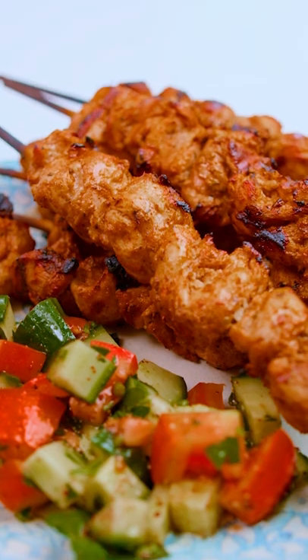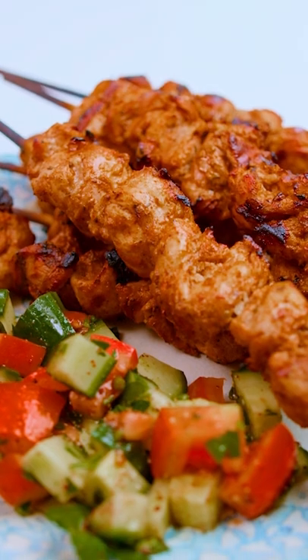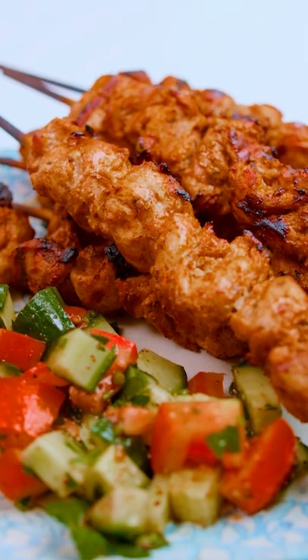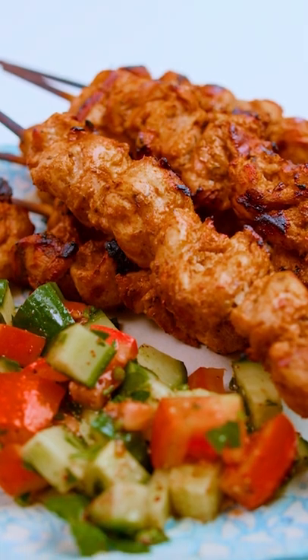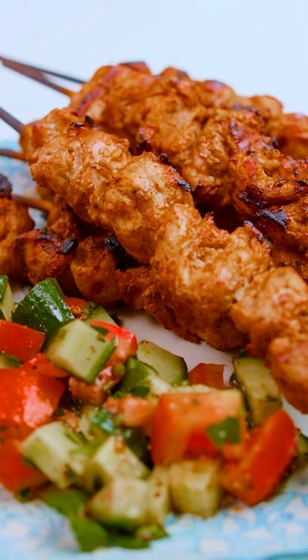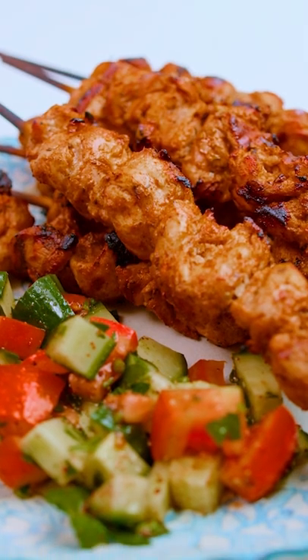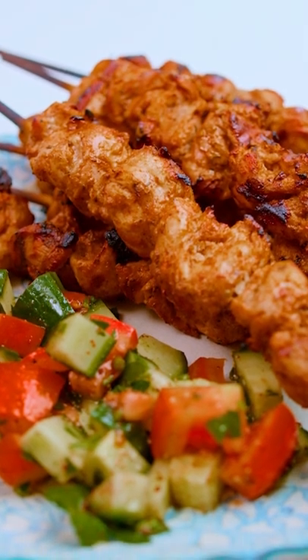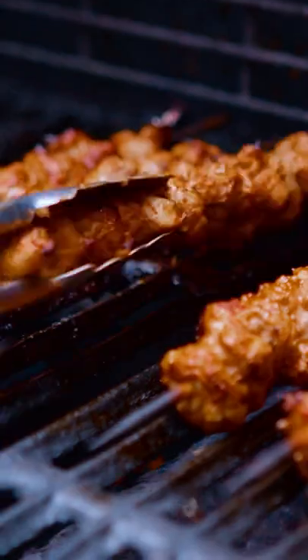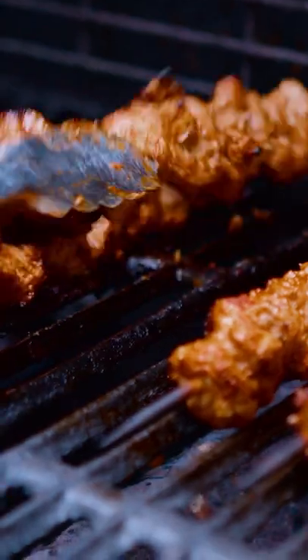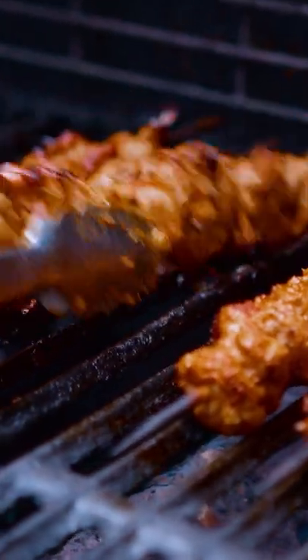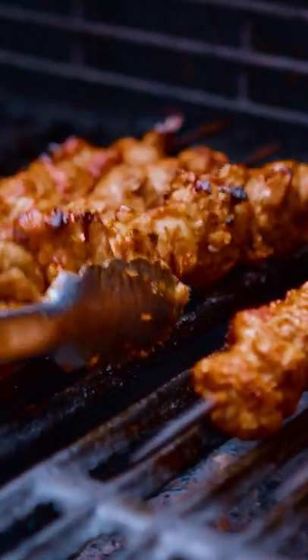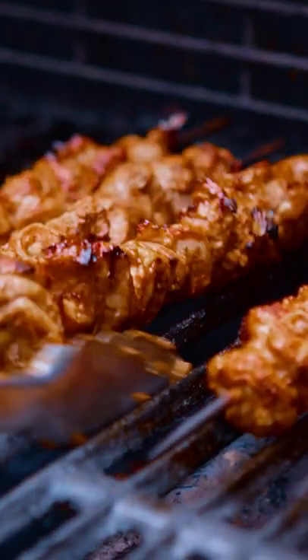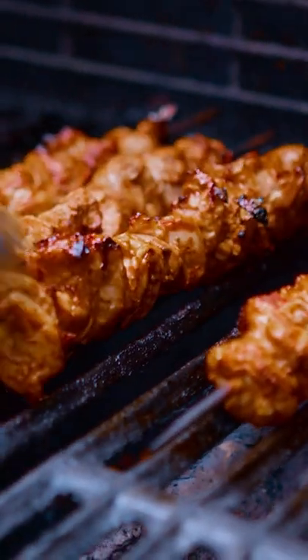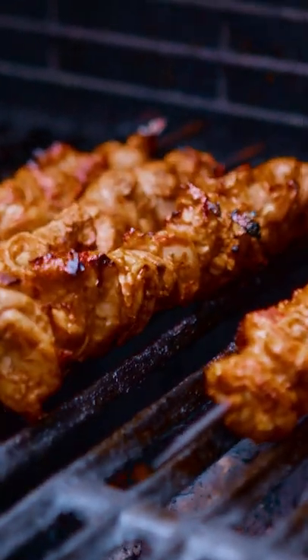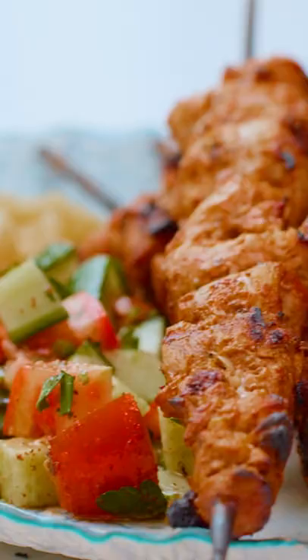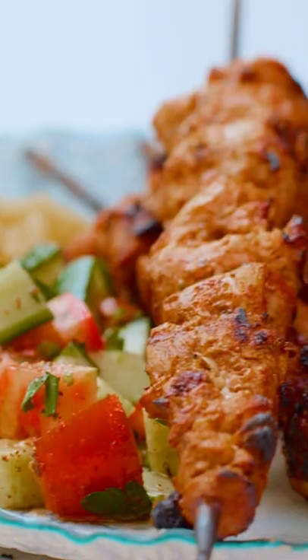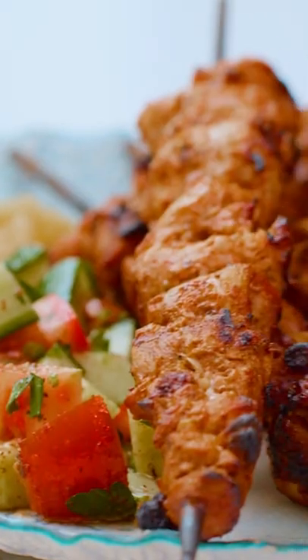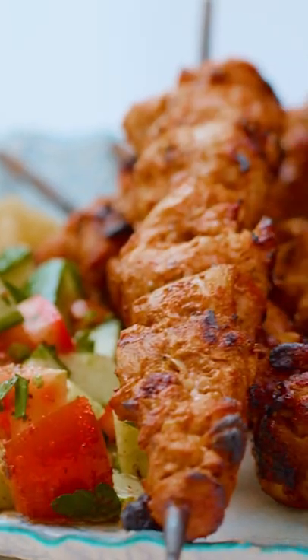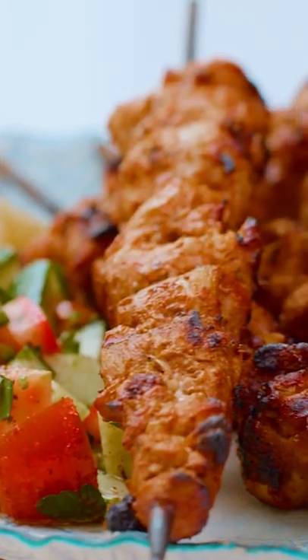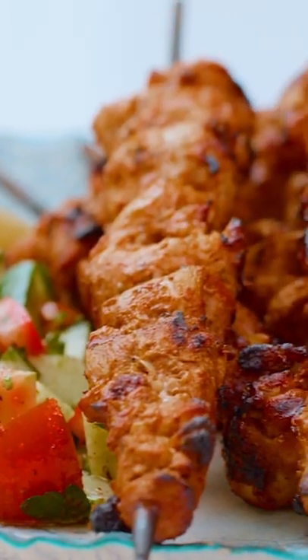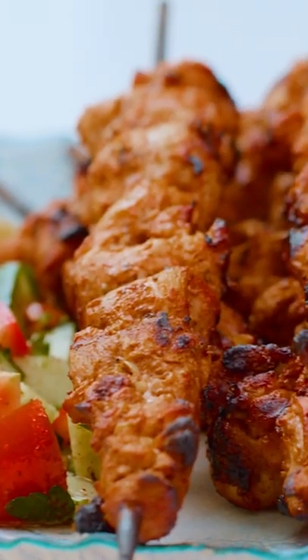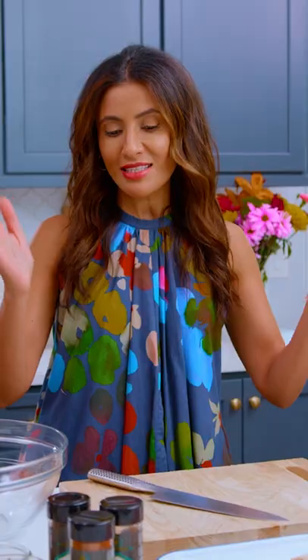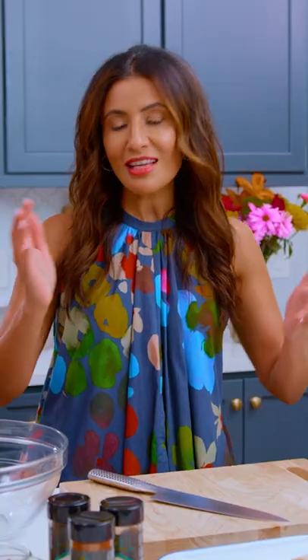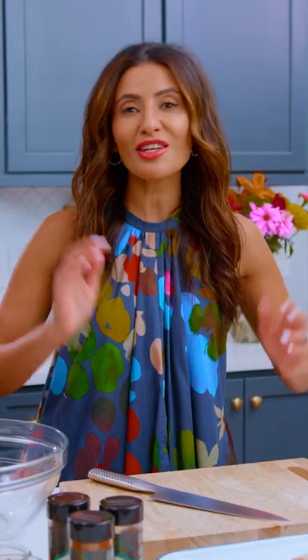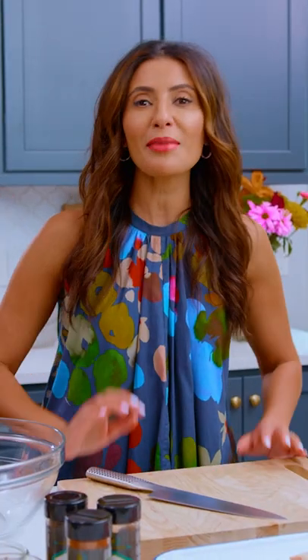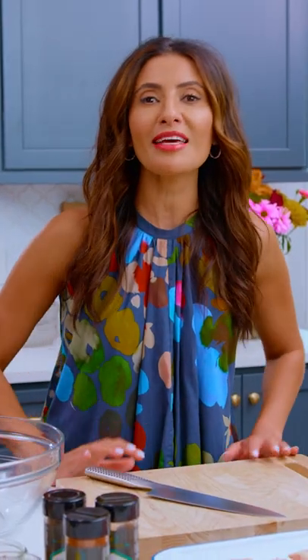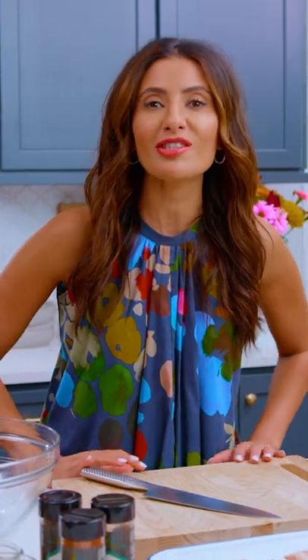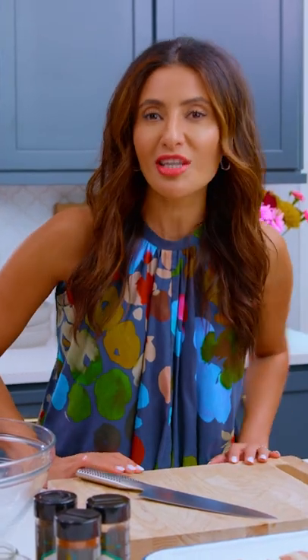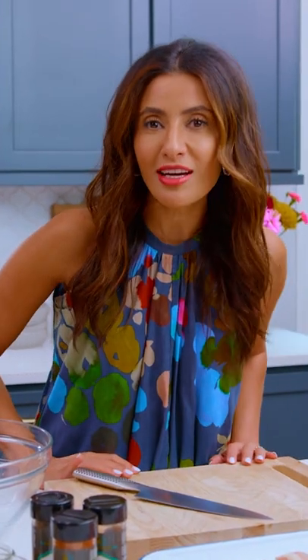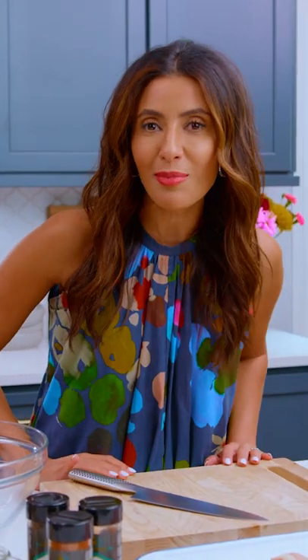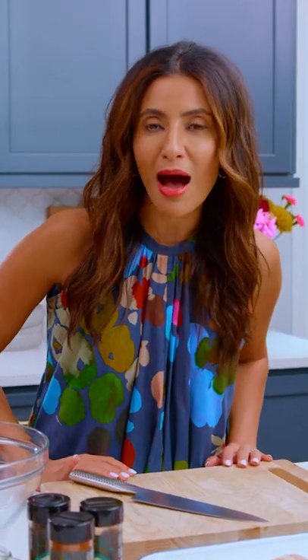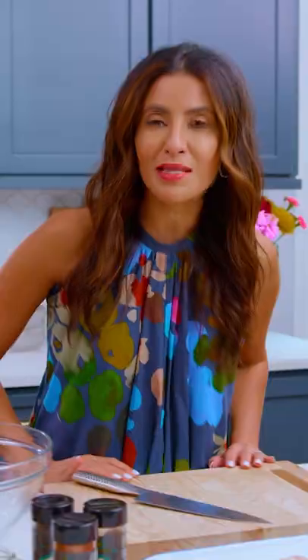Shish means skewer. Tawuk means chicken. So yes, we are essentially making chicken kebabs,